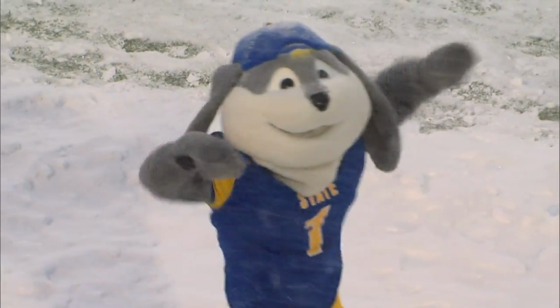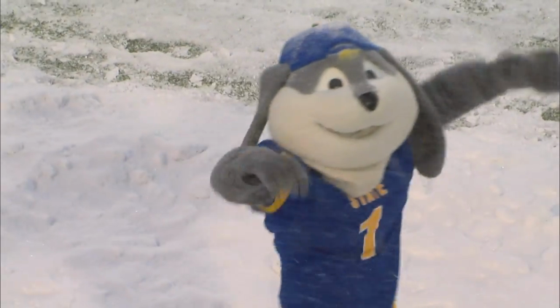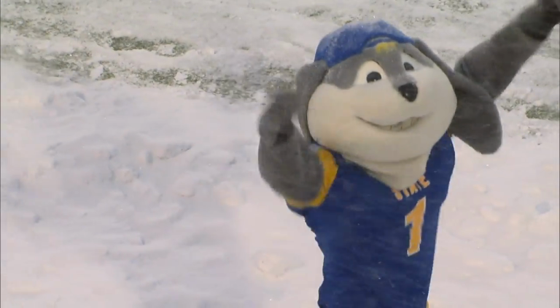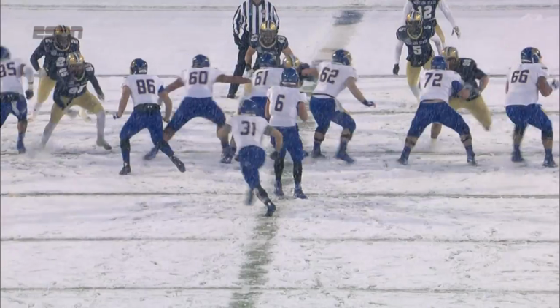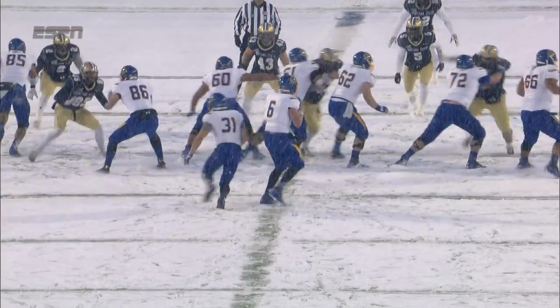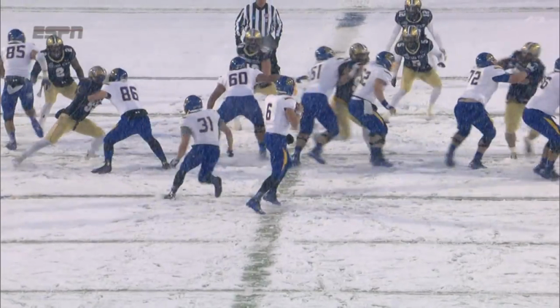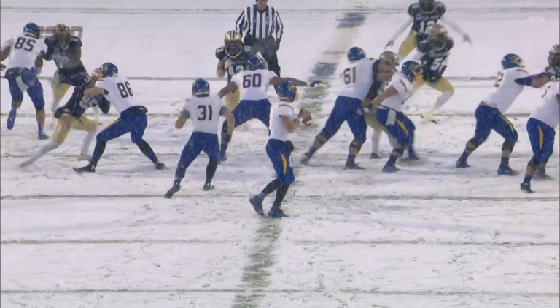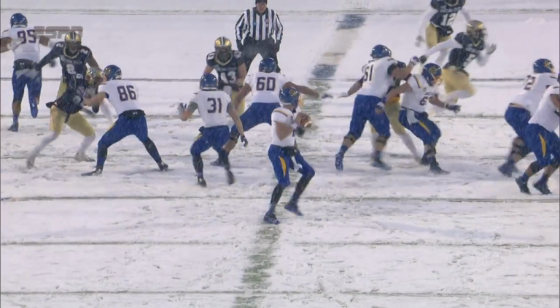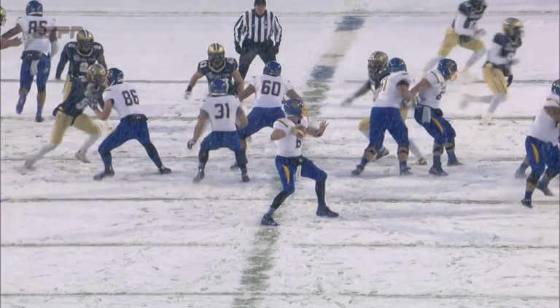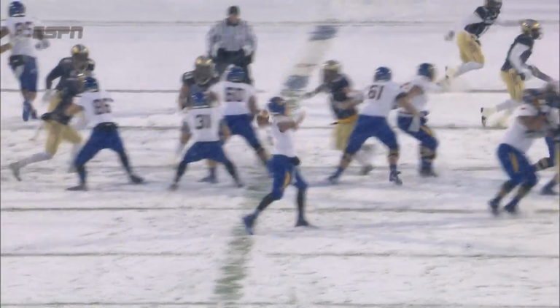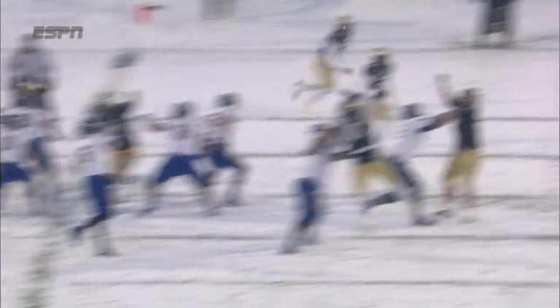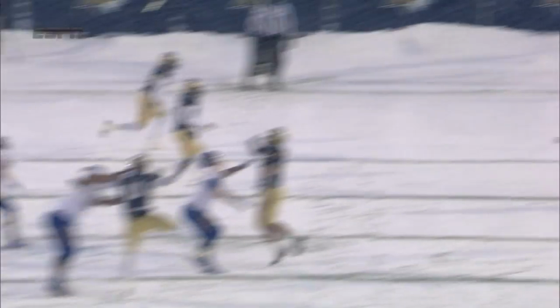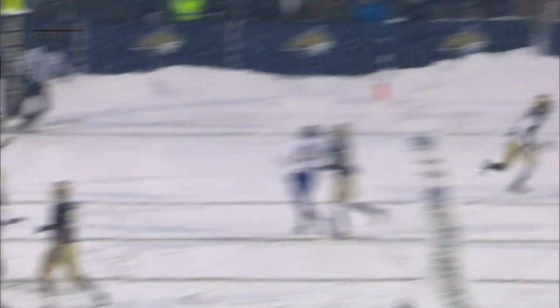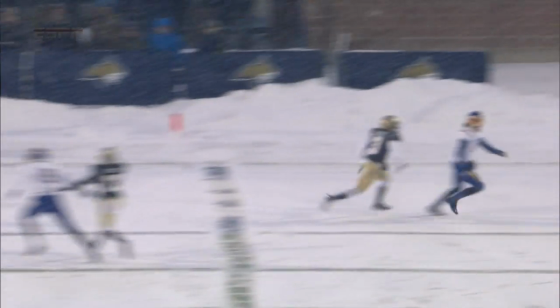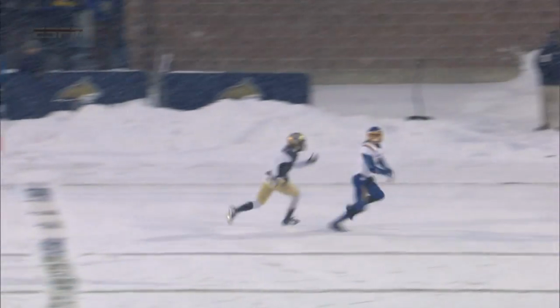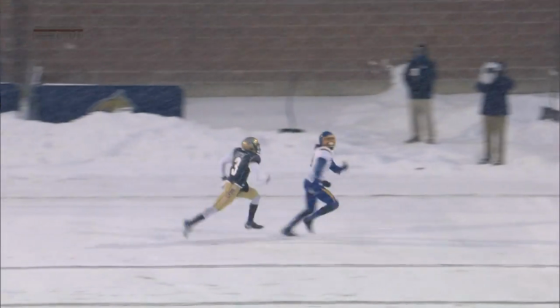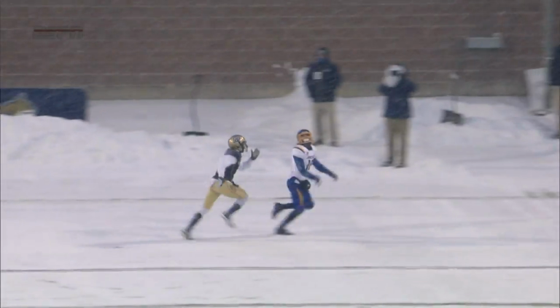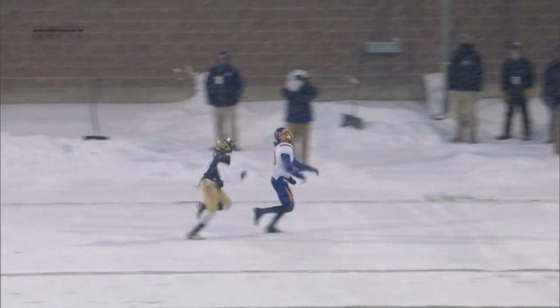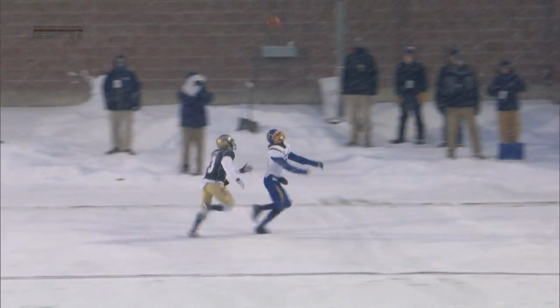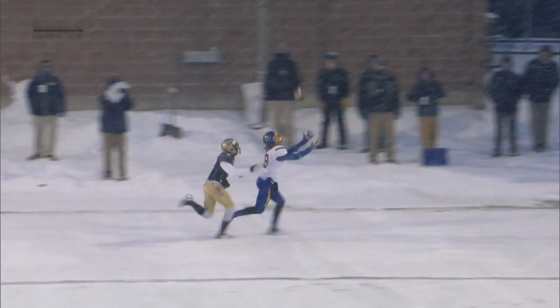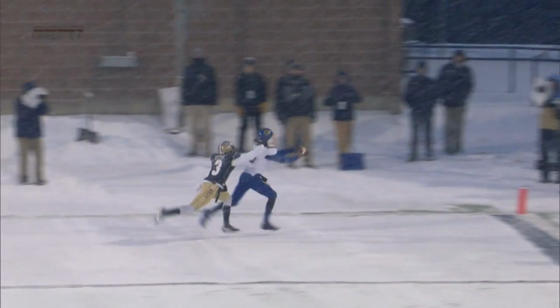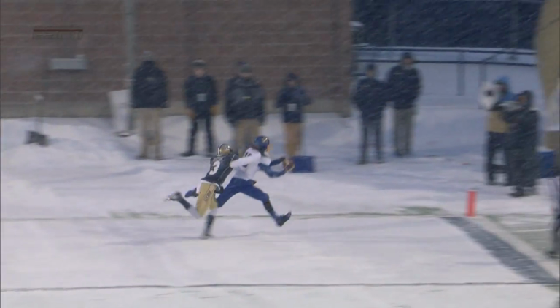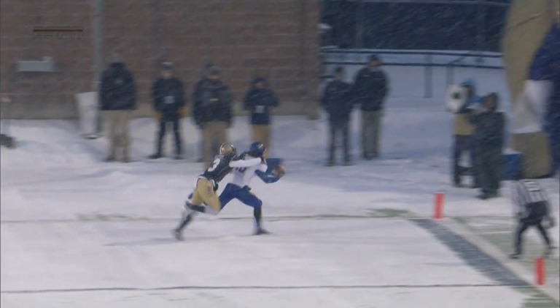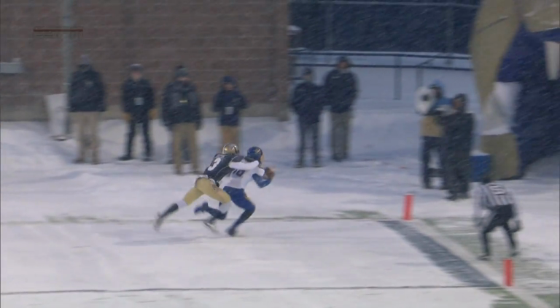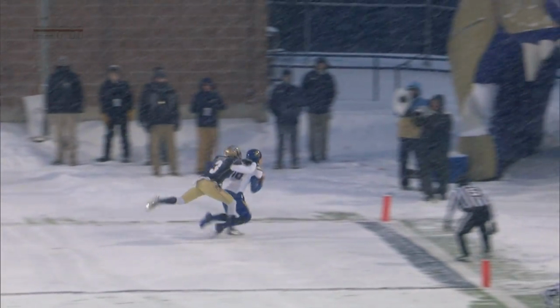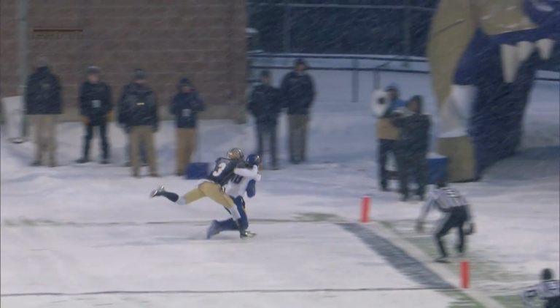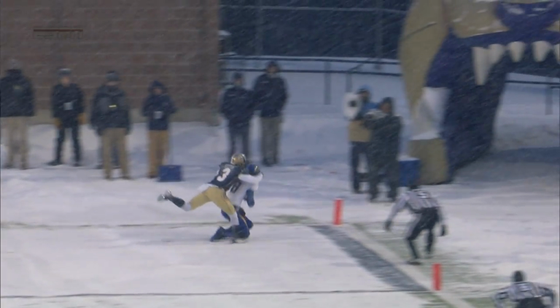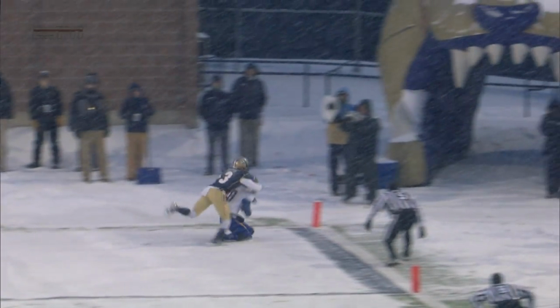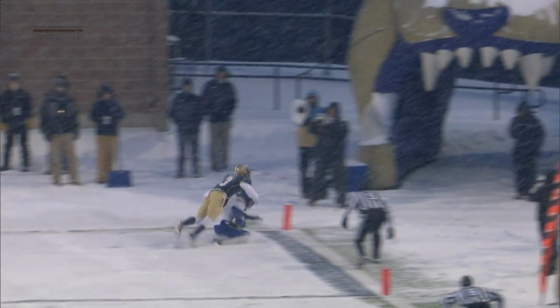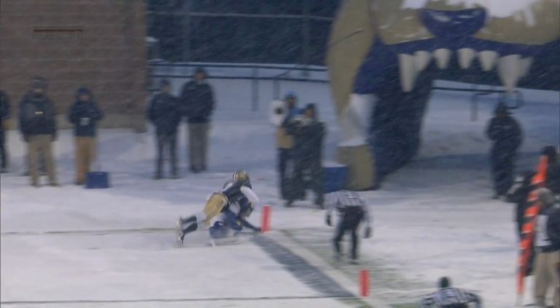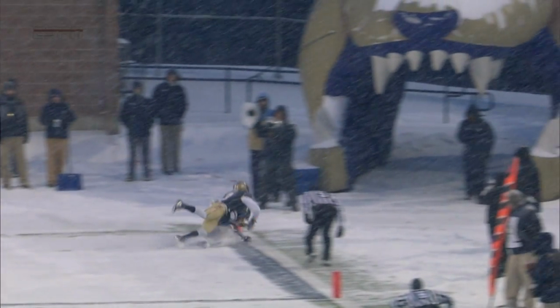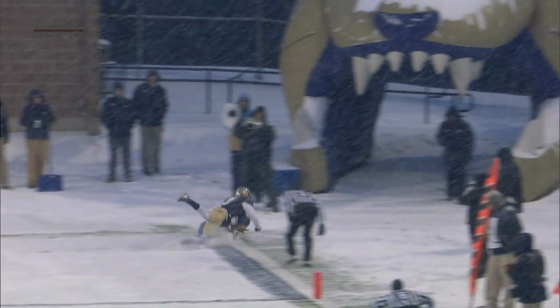Then in the fourth quarter, they do it with somebody else. Sumner to Connor Landberg — his first career touchdown grab, and that's a beauty.